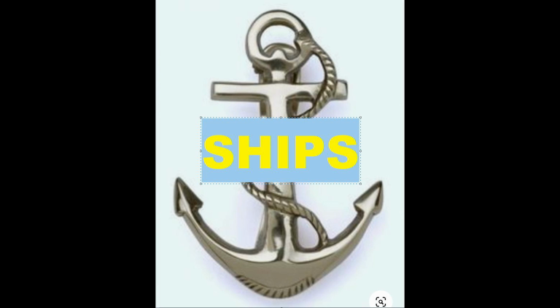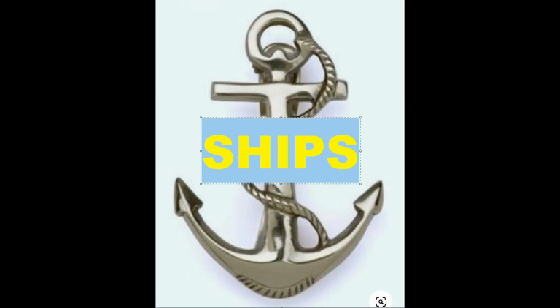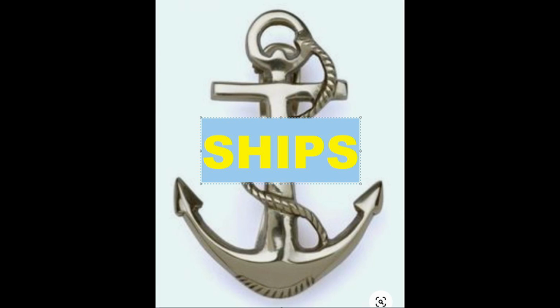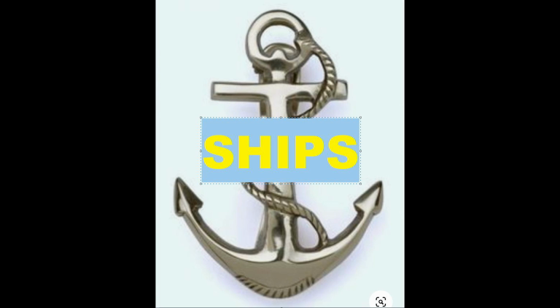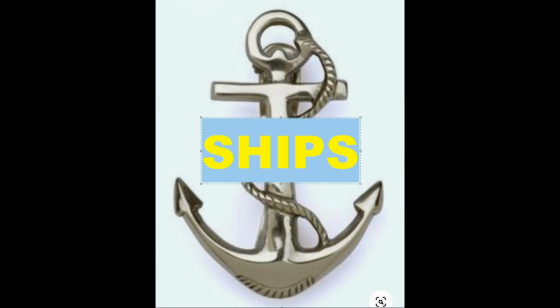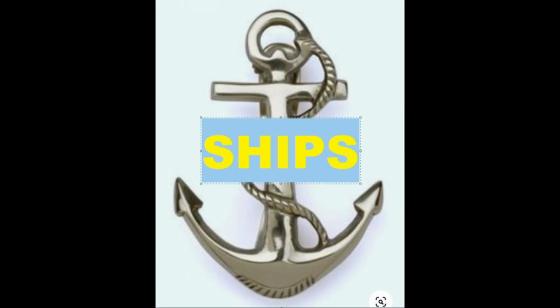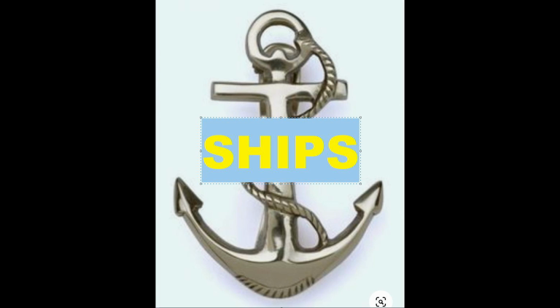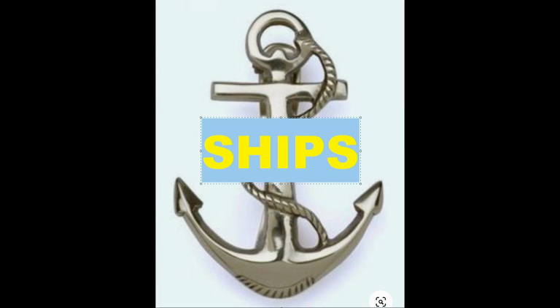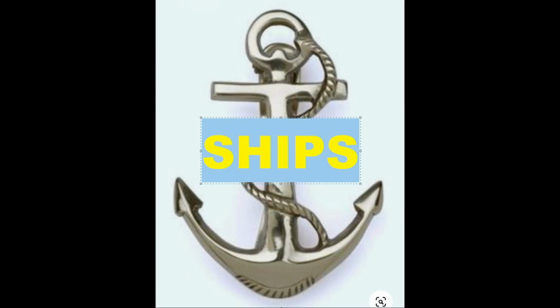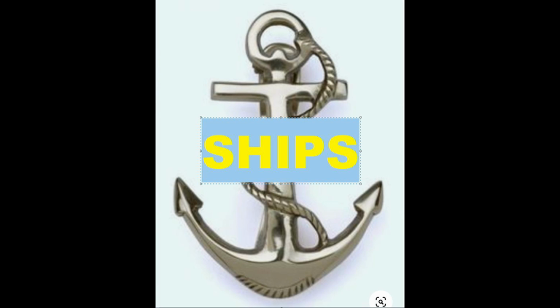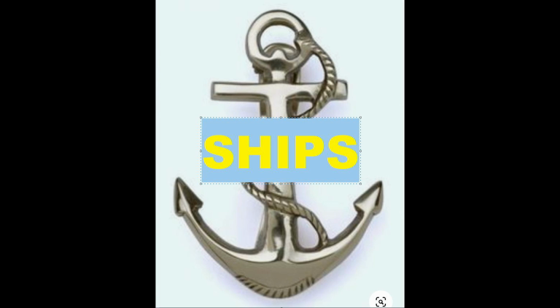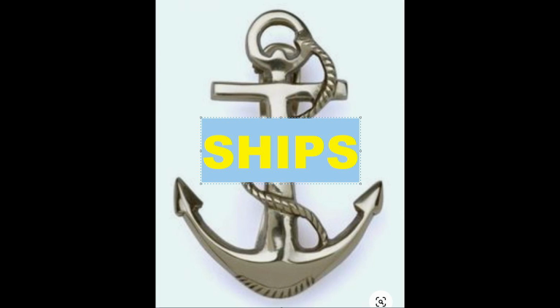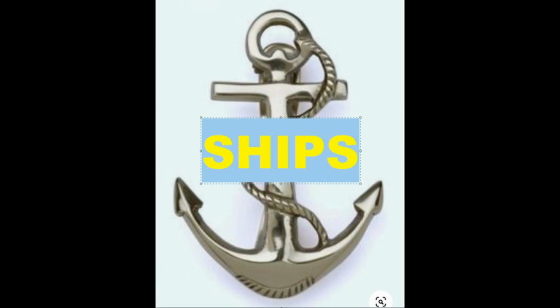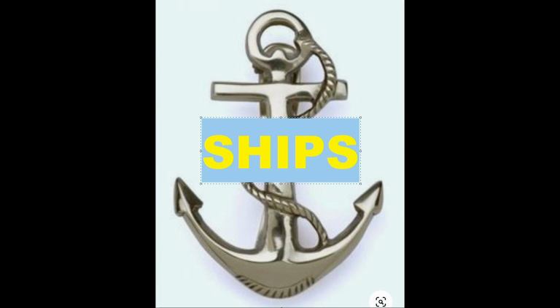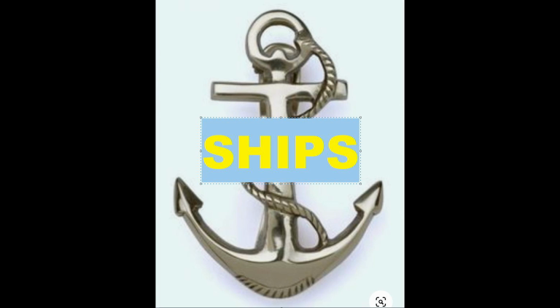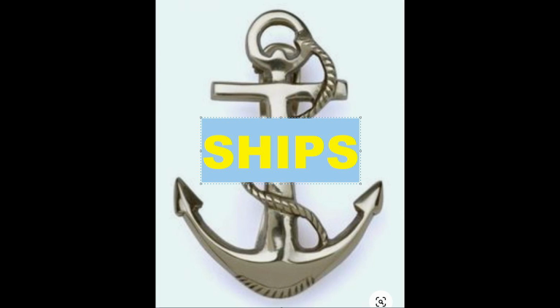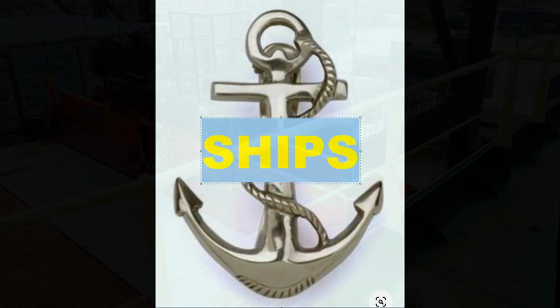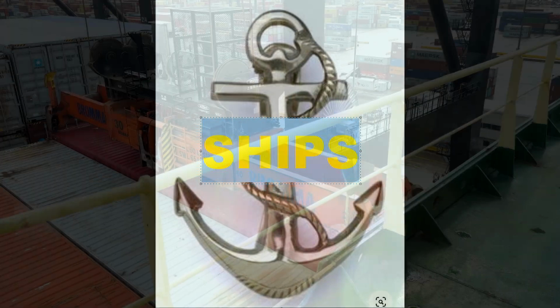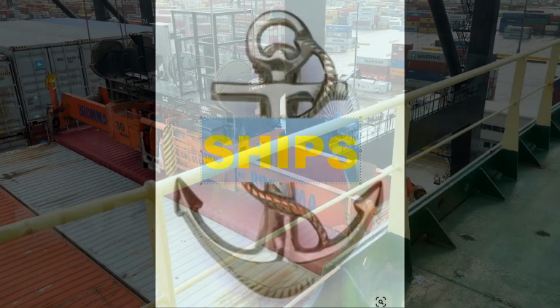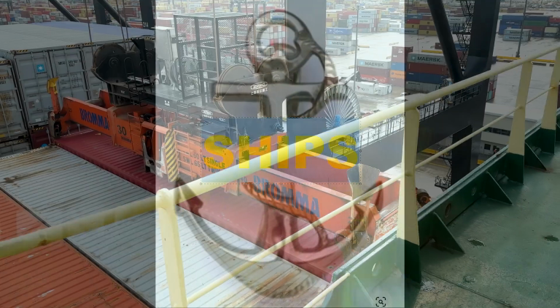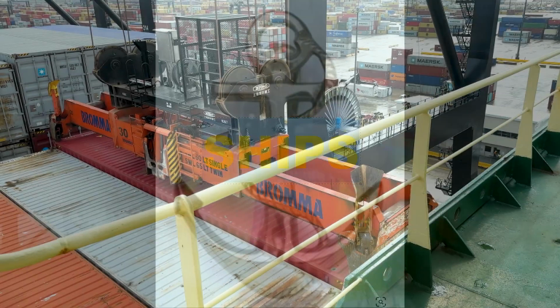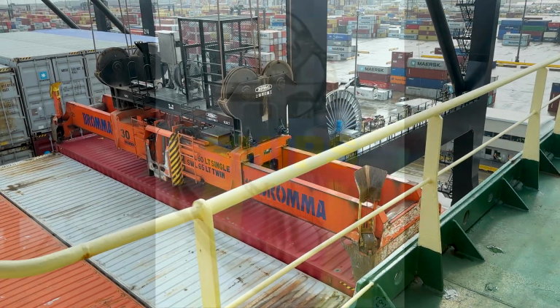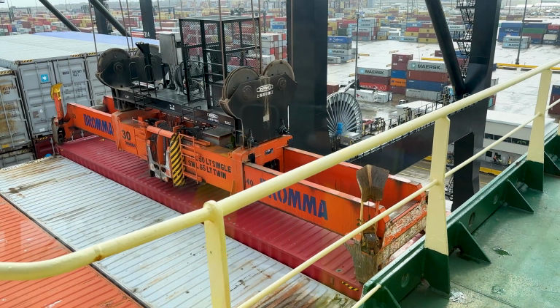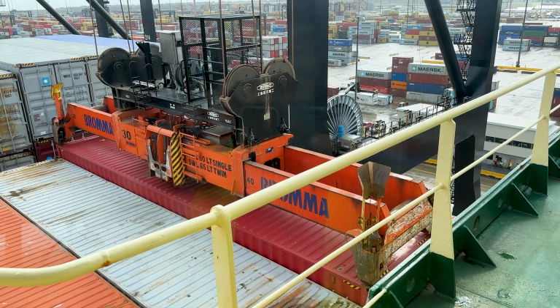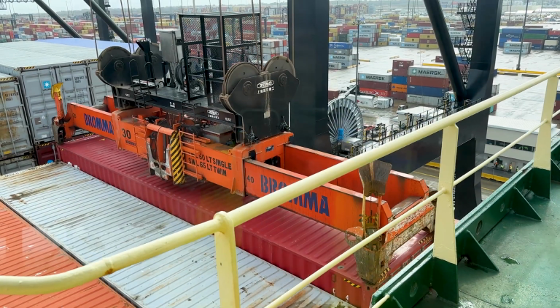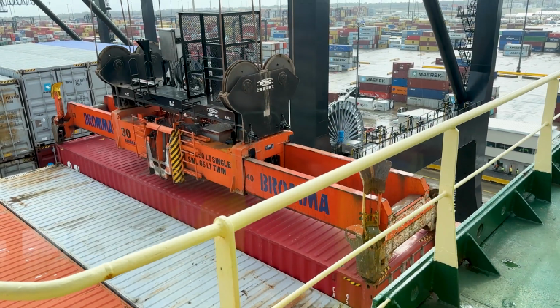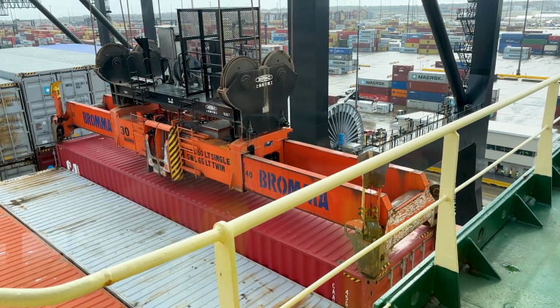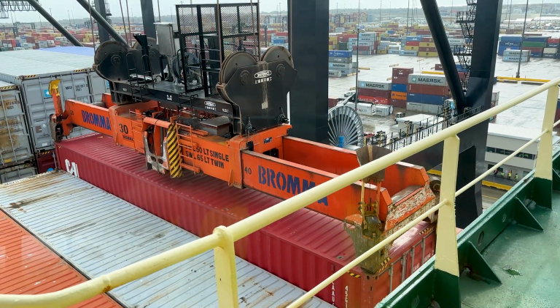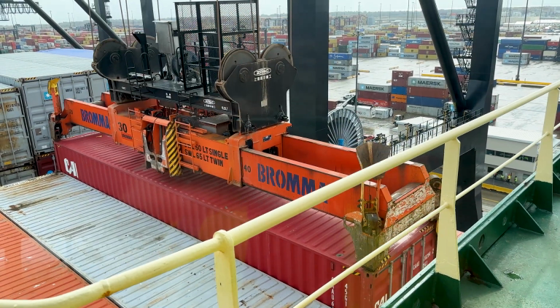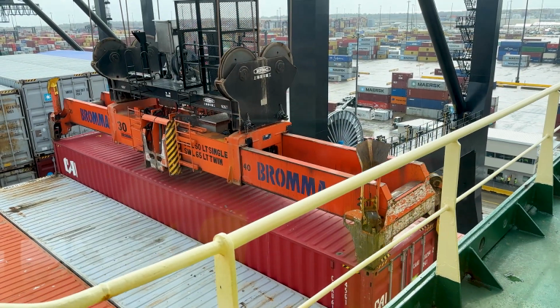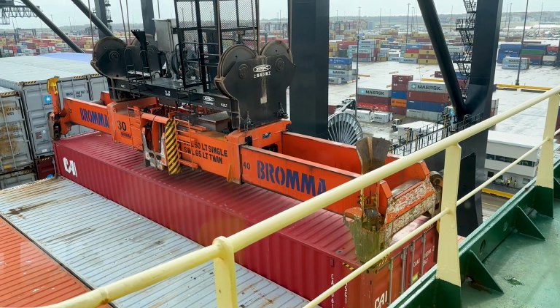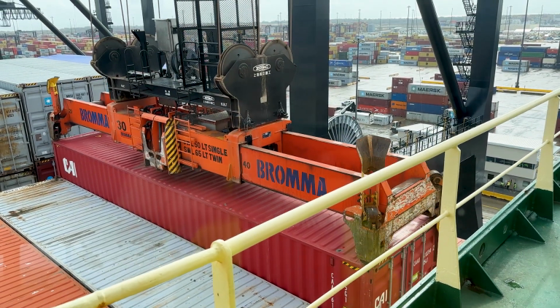Hello everybody. In today's video we travel to Texas to board a container ship.